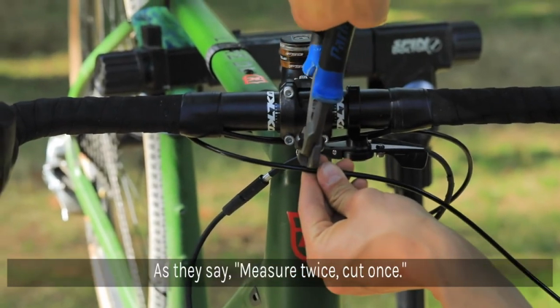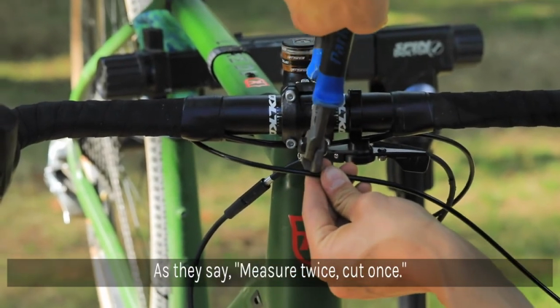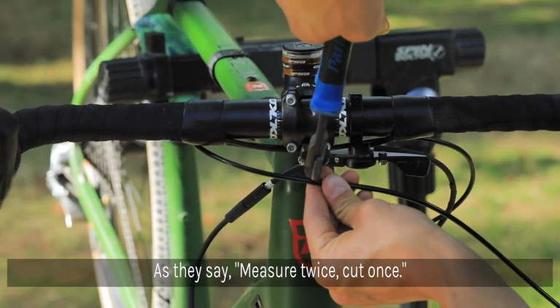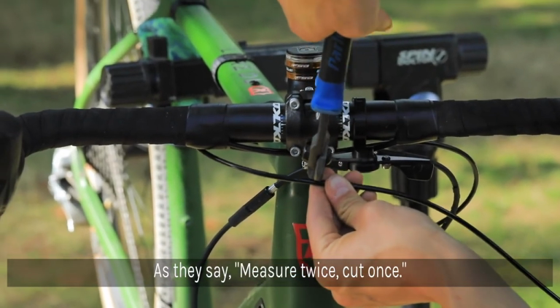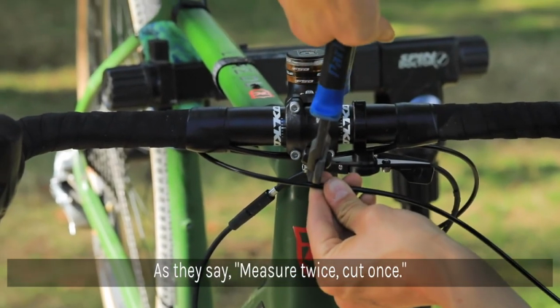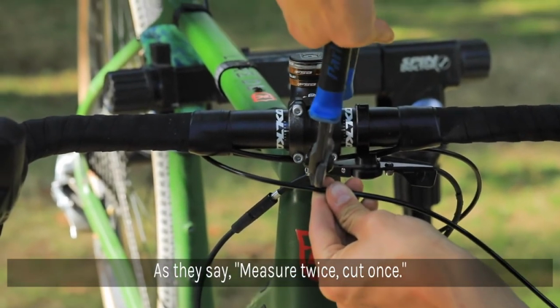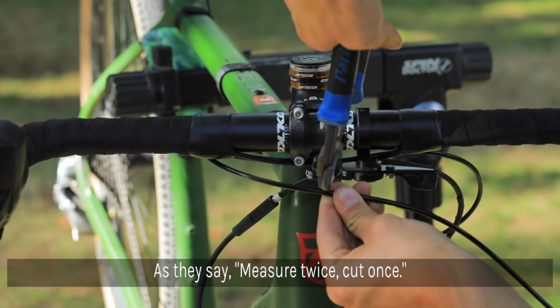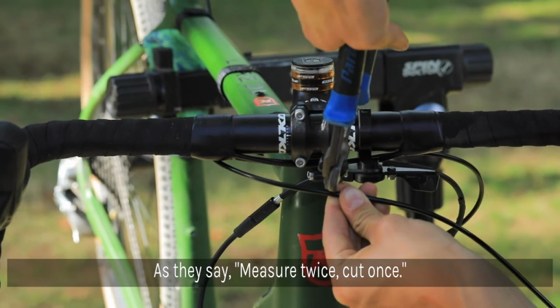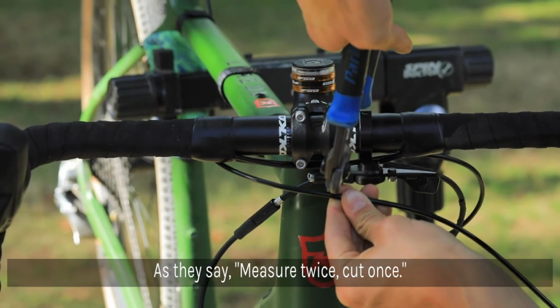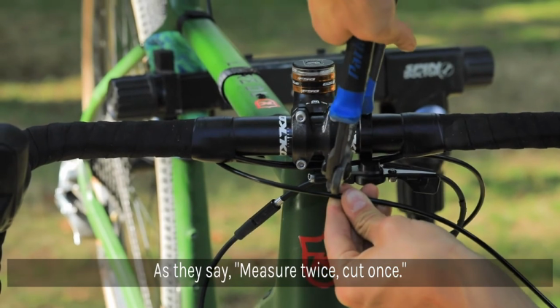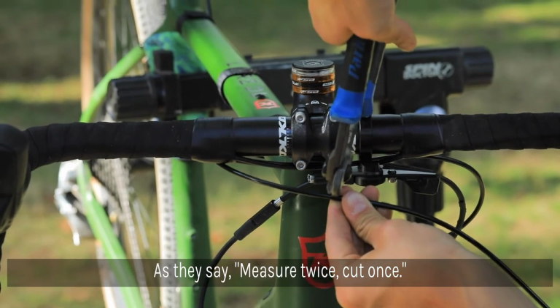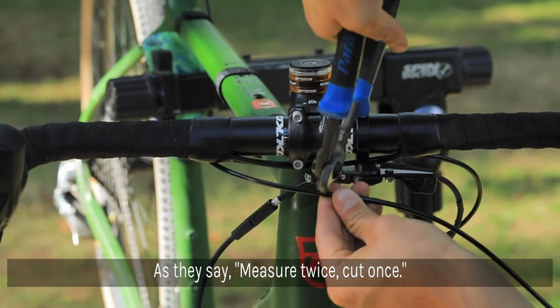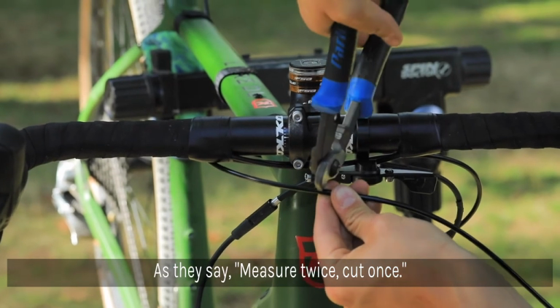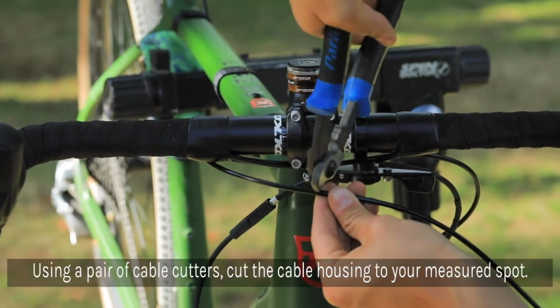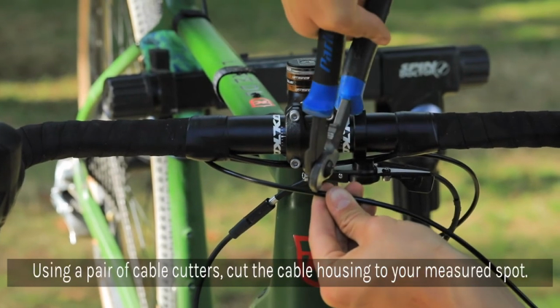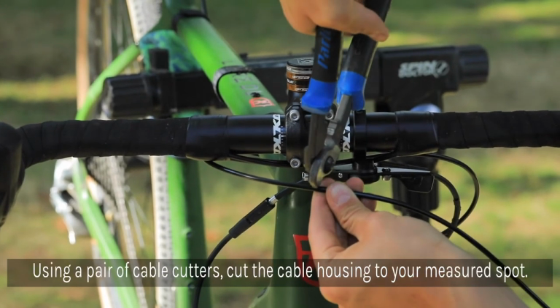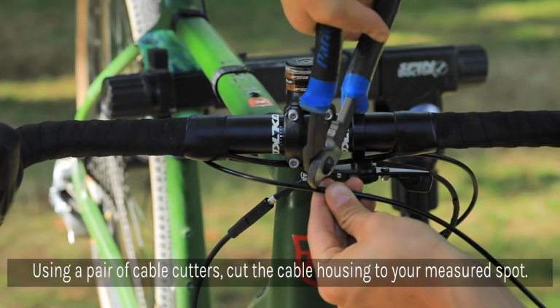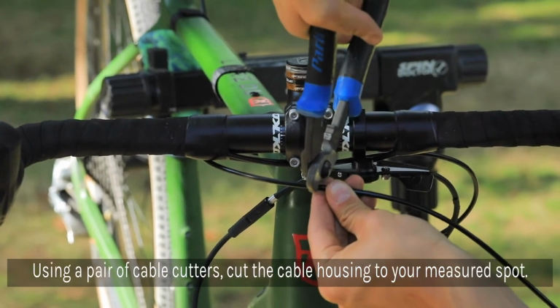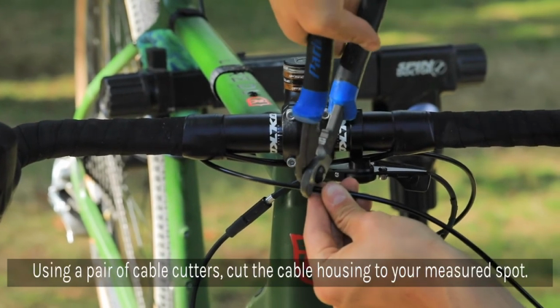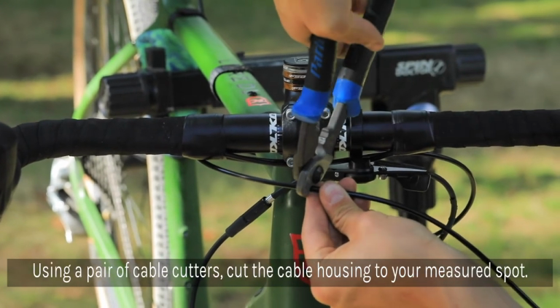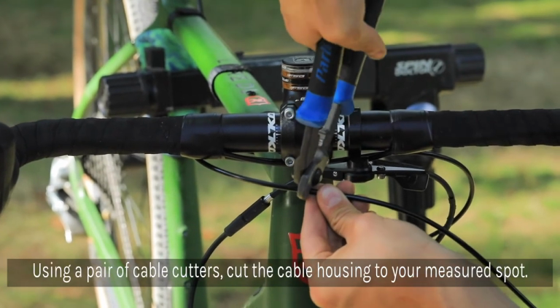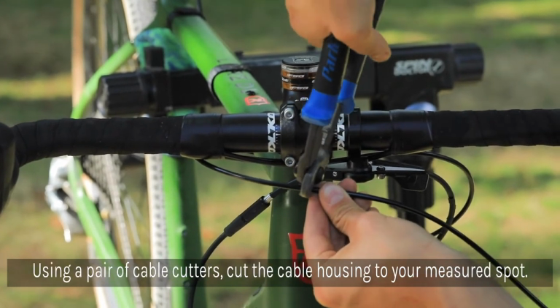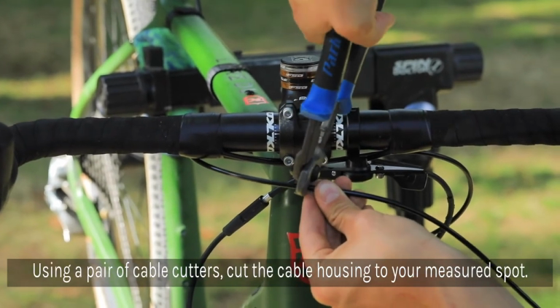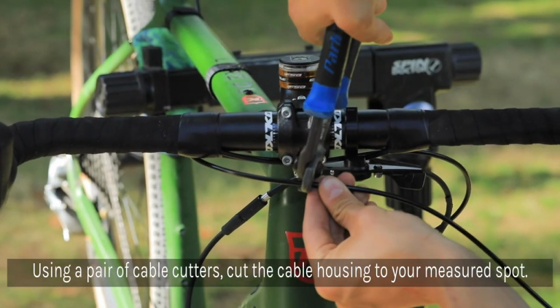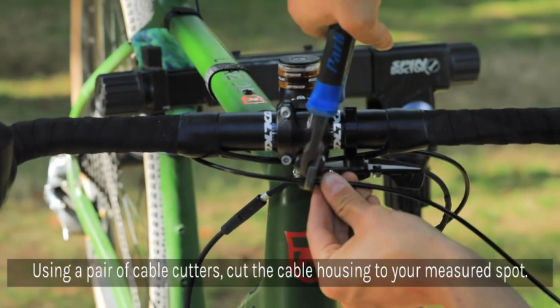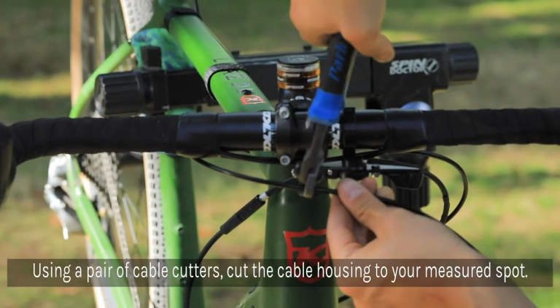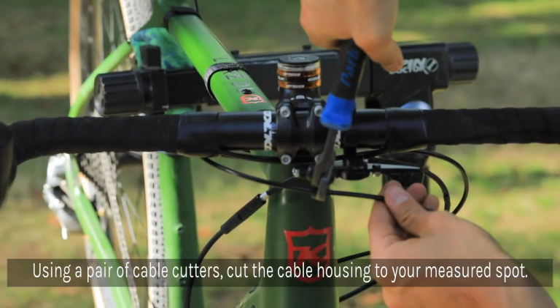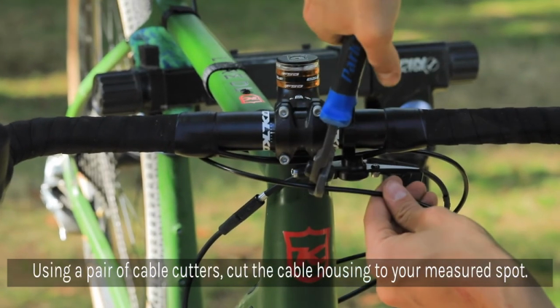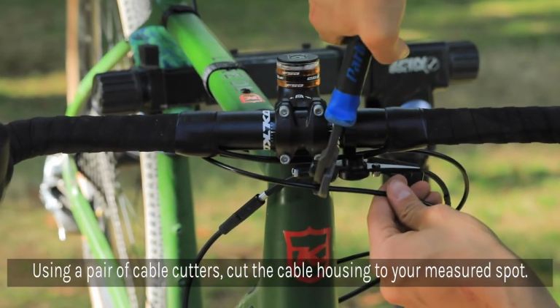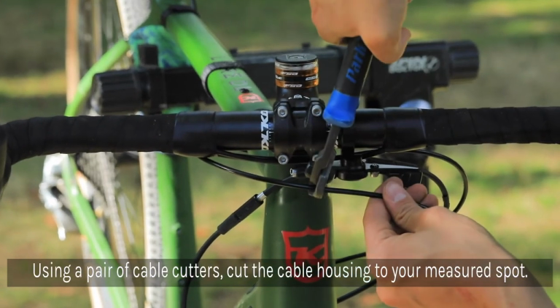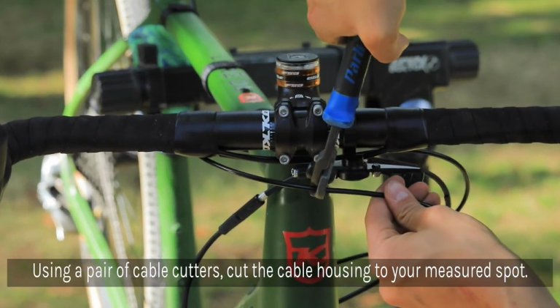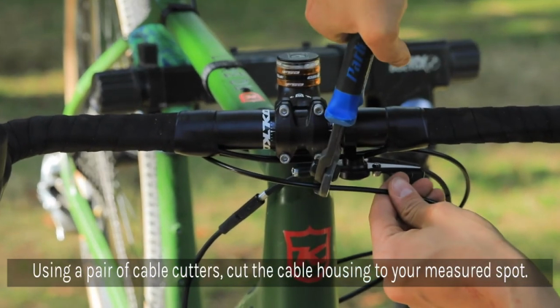As they say, measure twice and cut once. Using a pair of cable cutters, cut the cables to your measured spot.